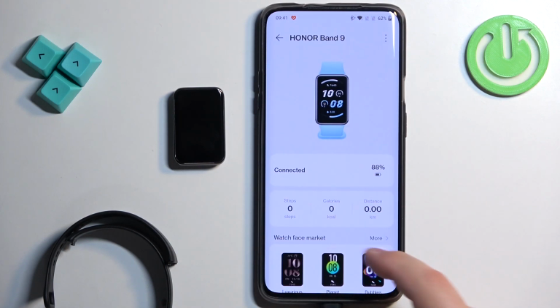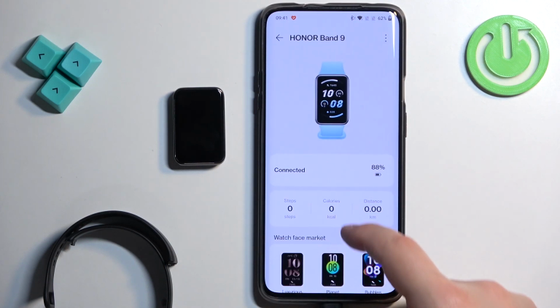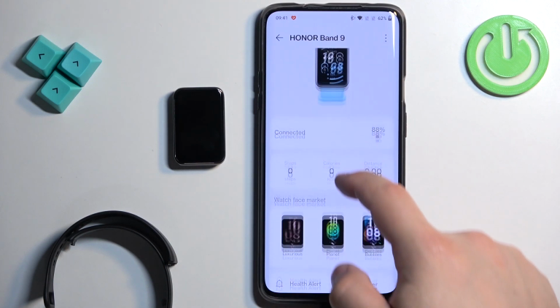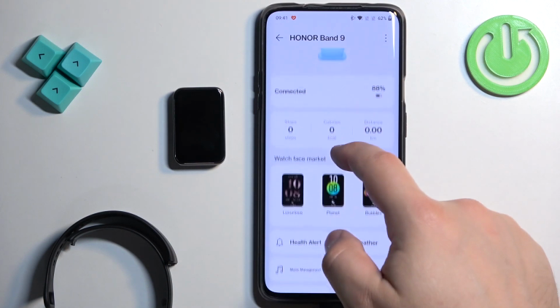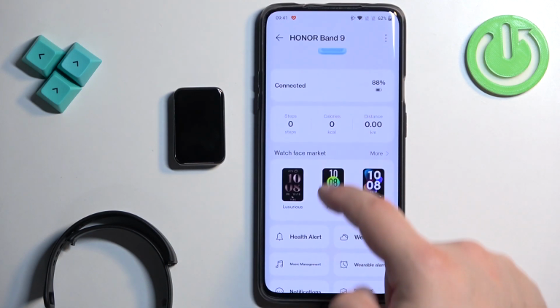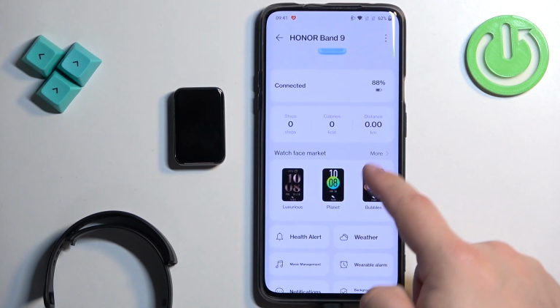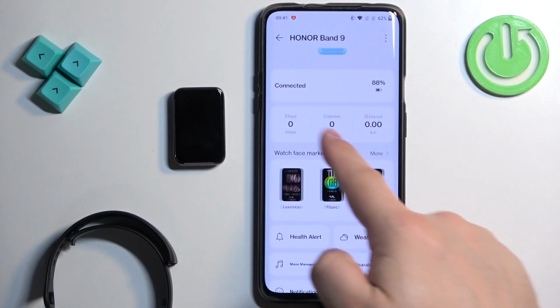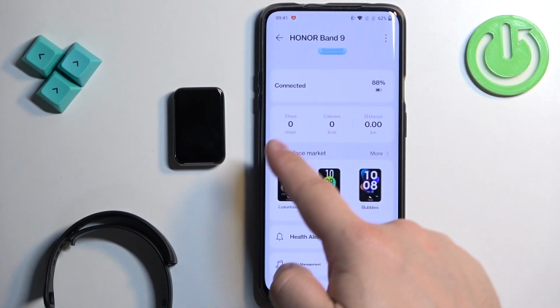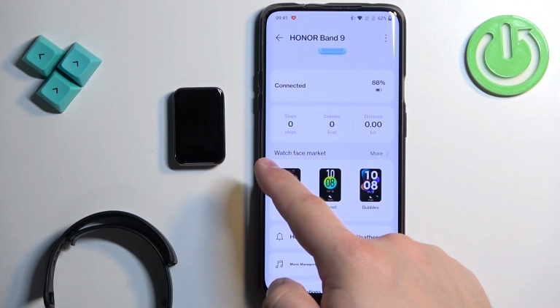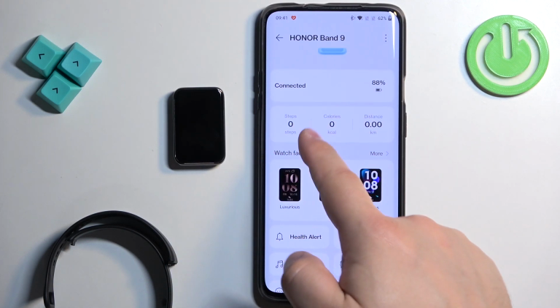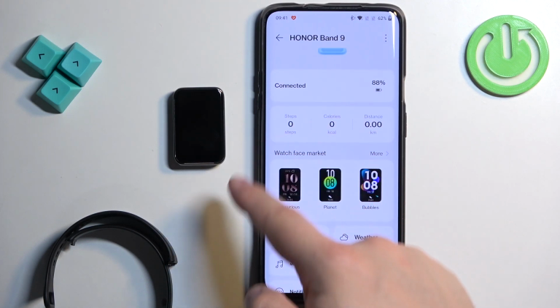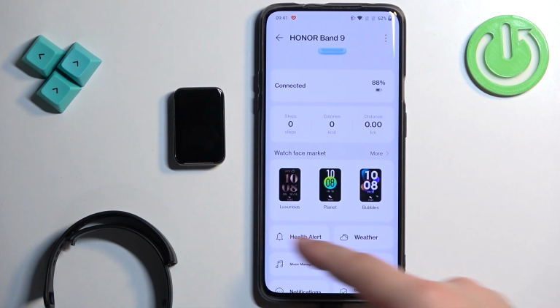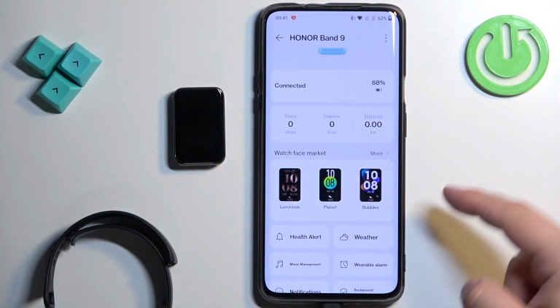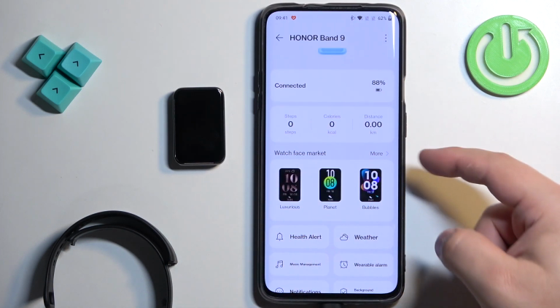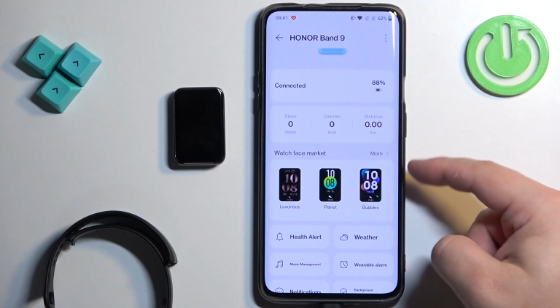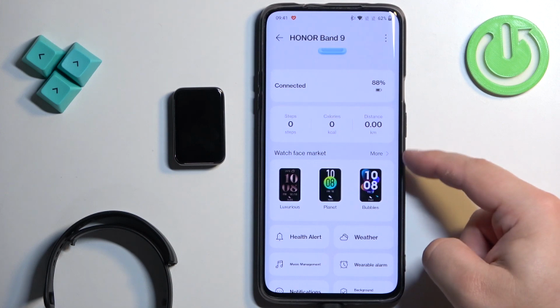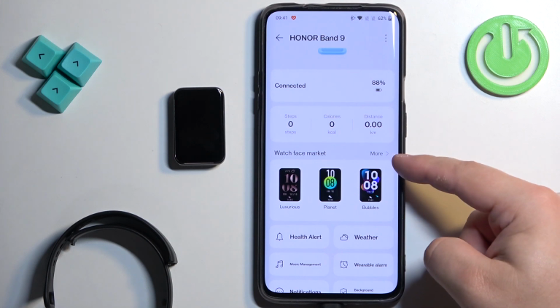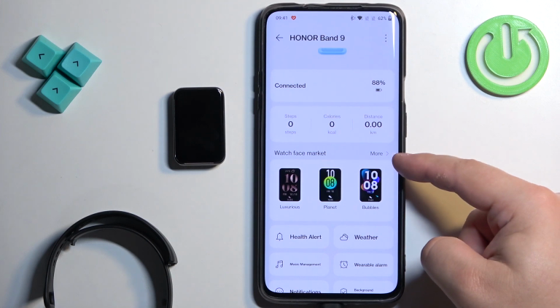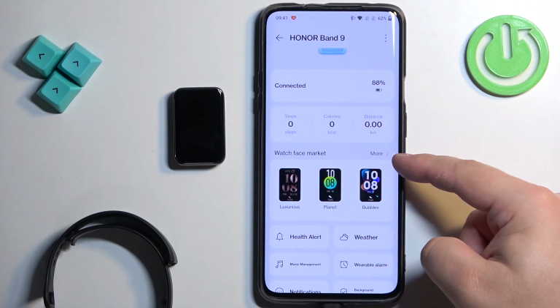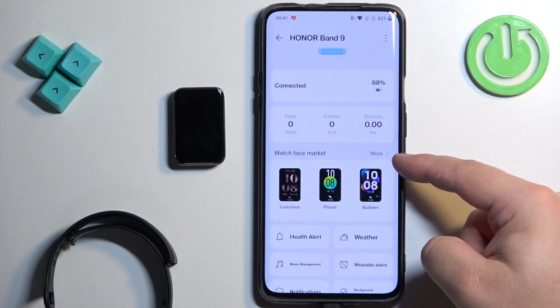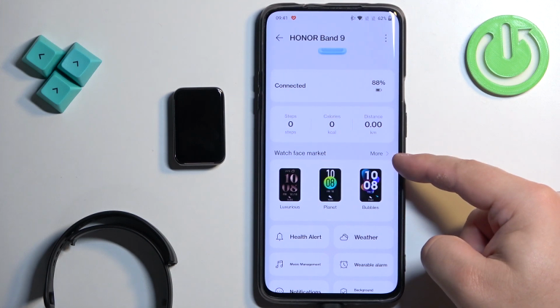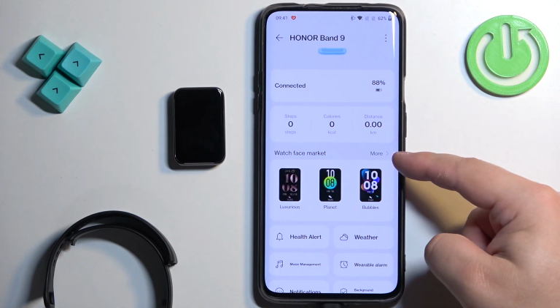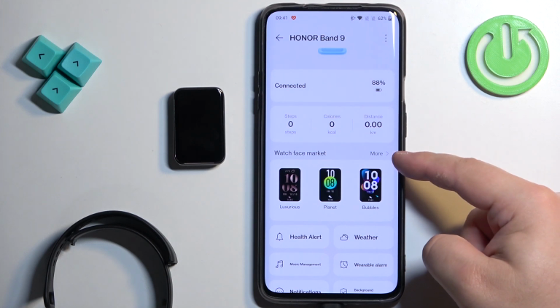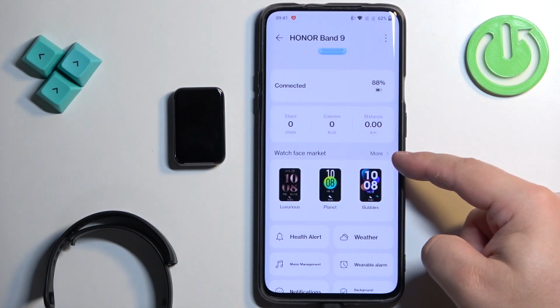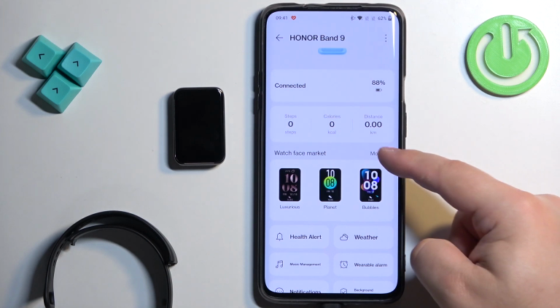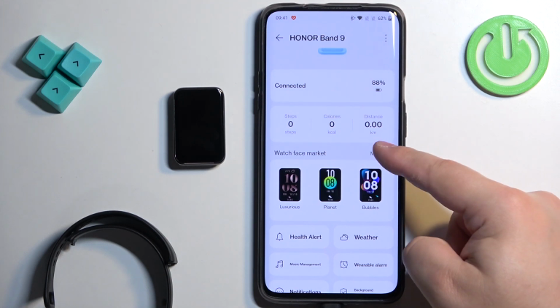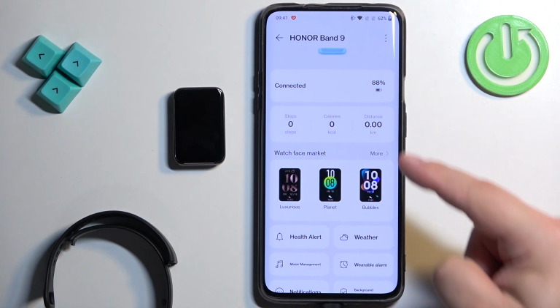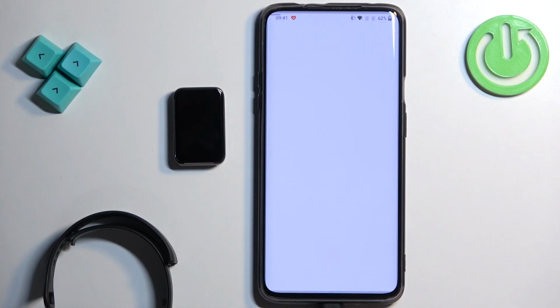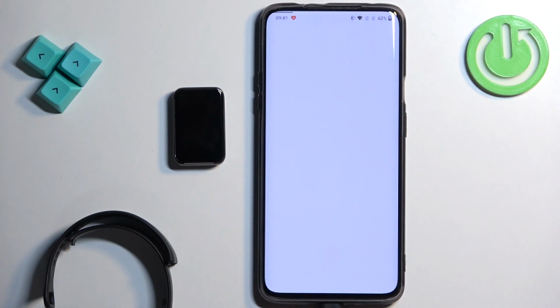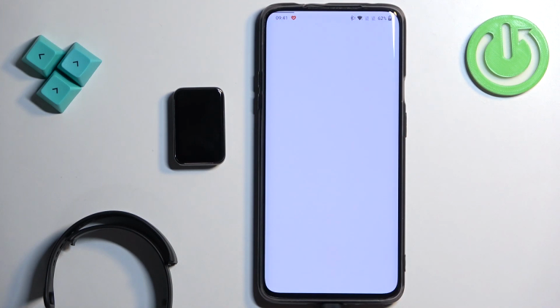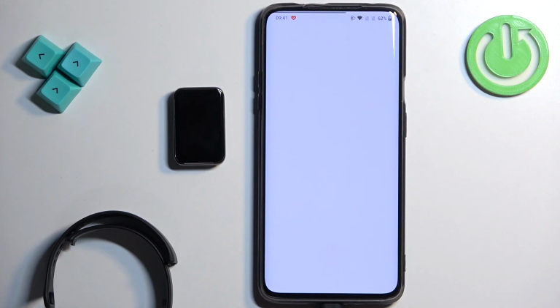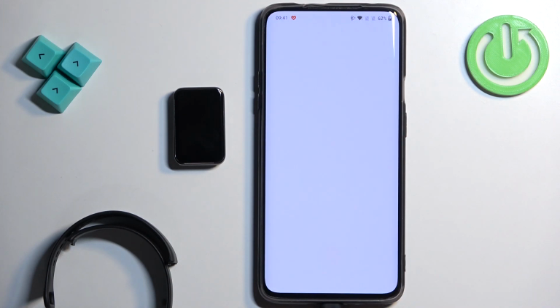Now scroll down and find the watch face market. Once you find it, tap on more right here to open the whole market.